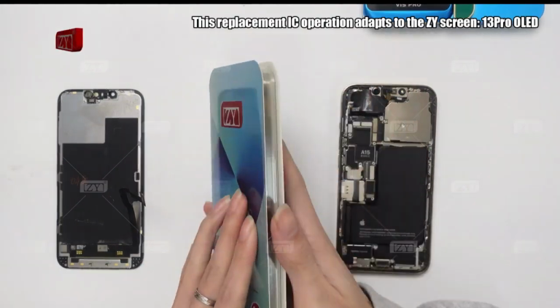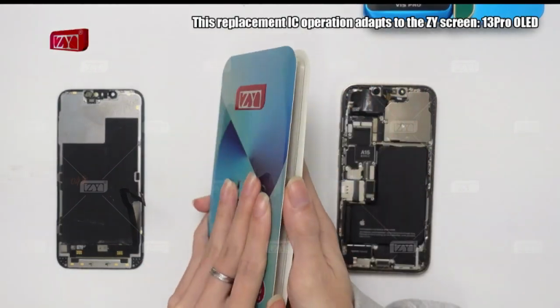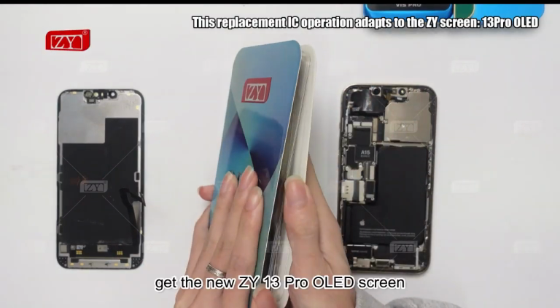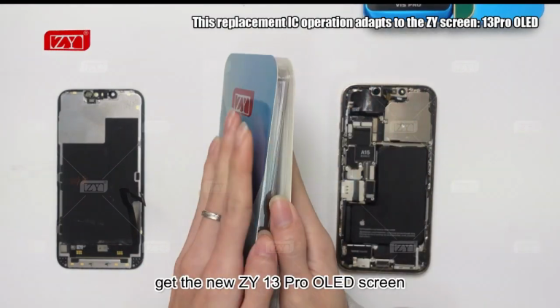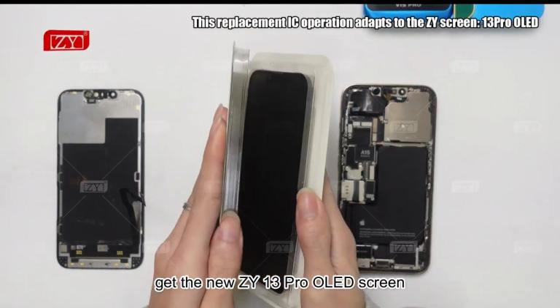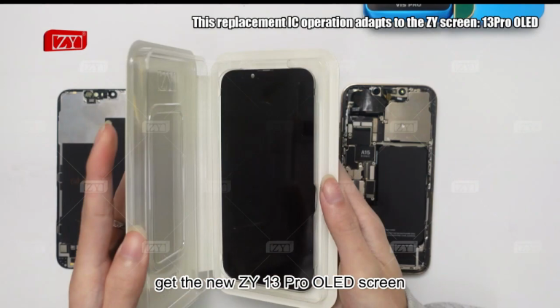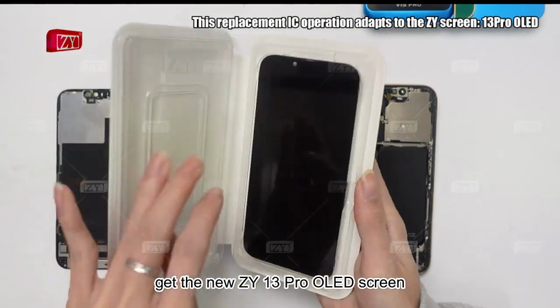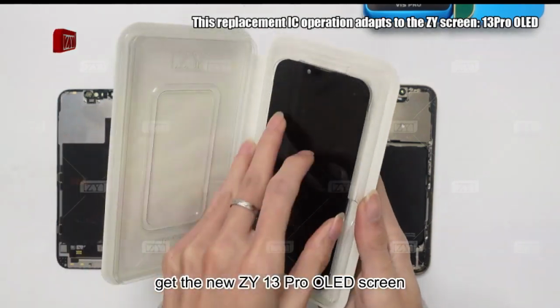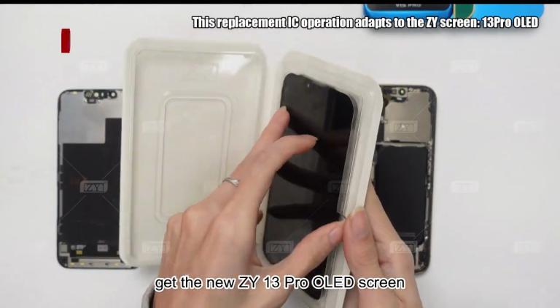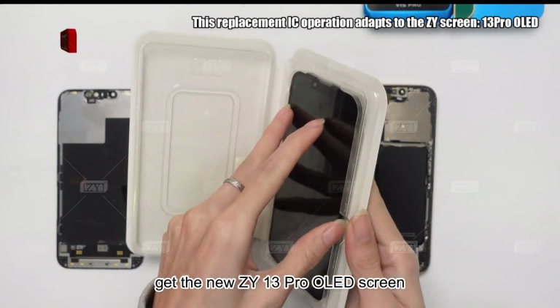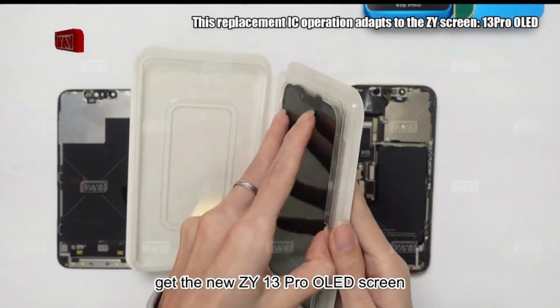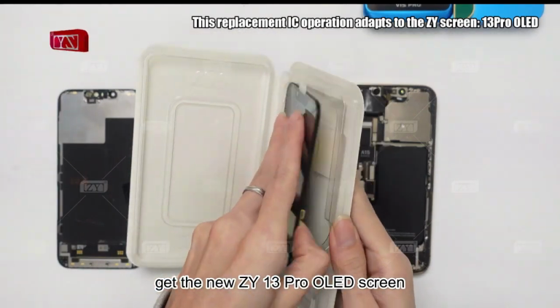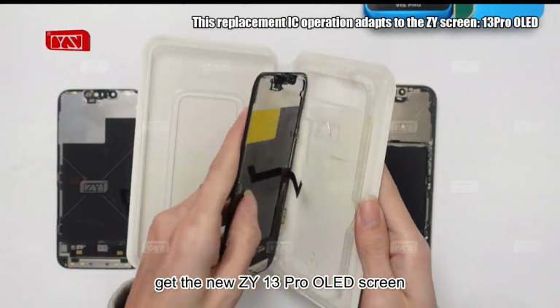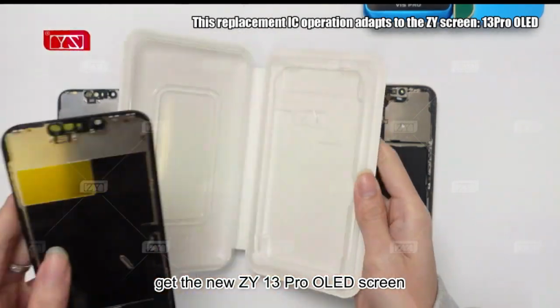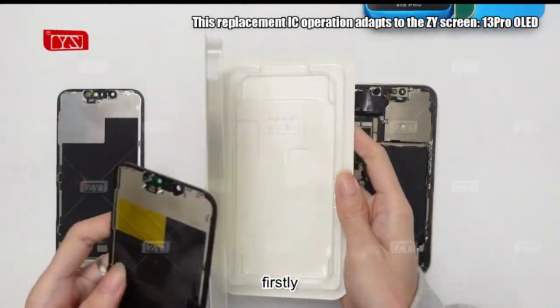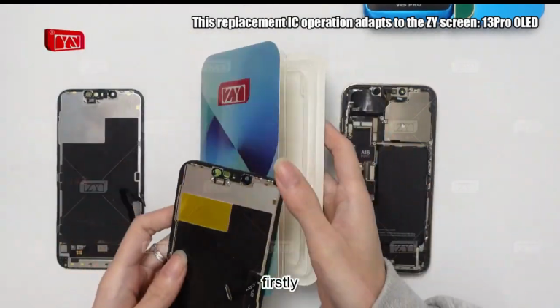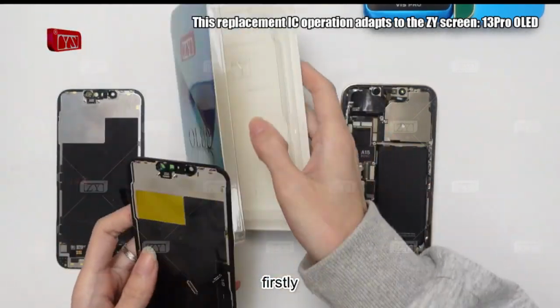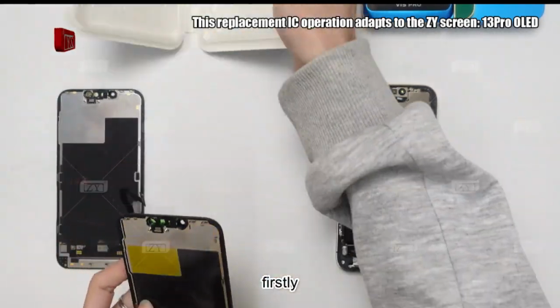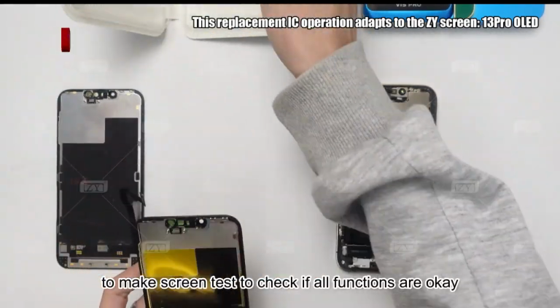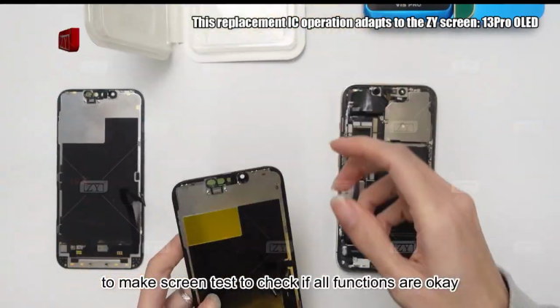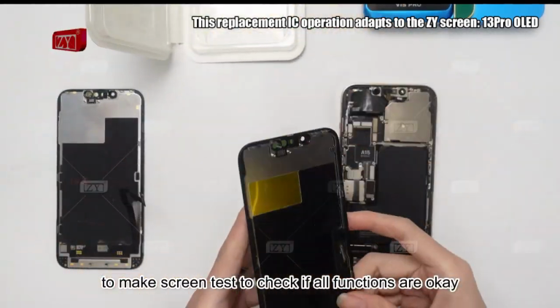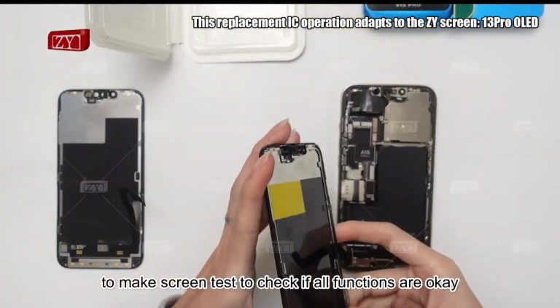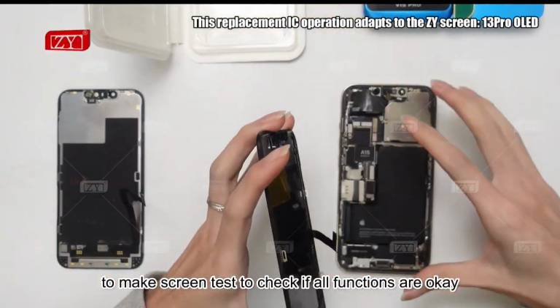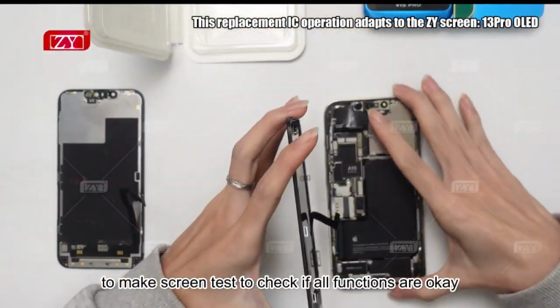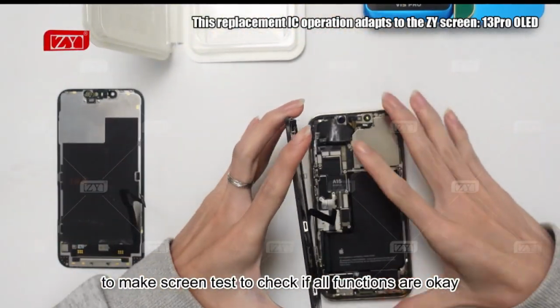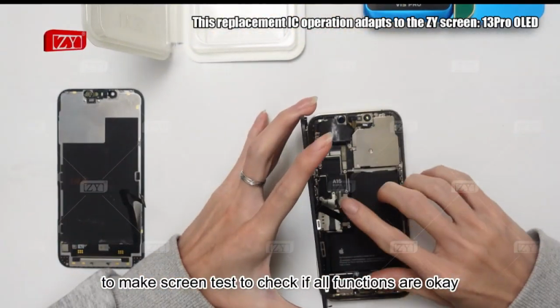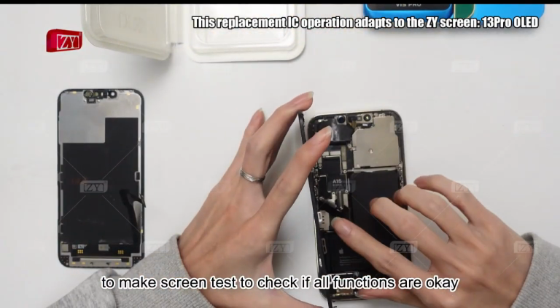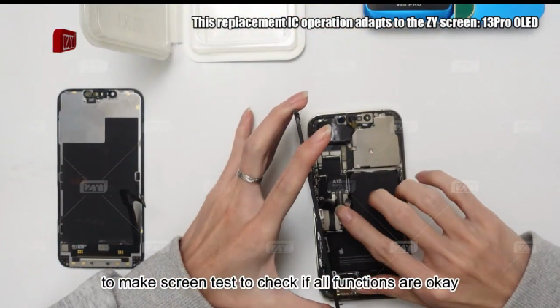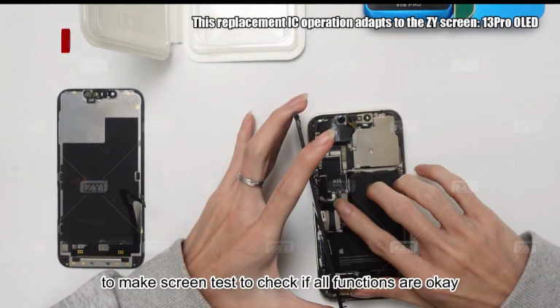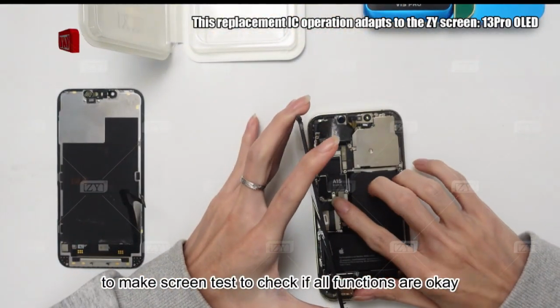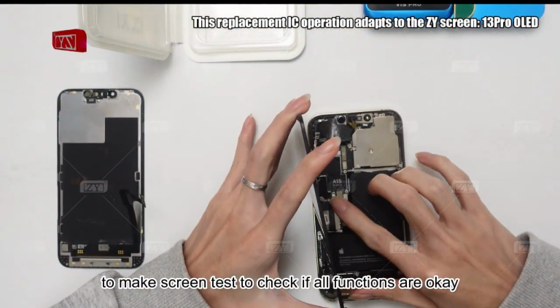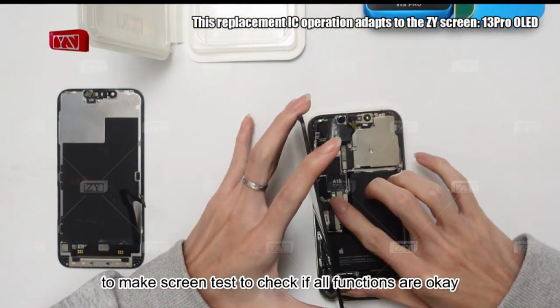Get the new ZY13 Pro OLED screen and first make a screen test to check if all functions are okay.